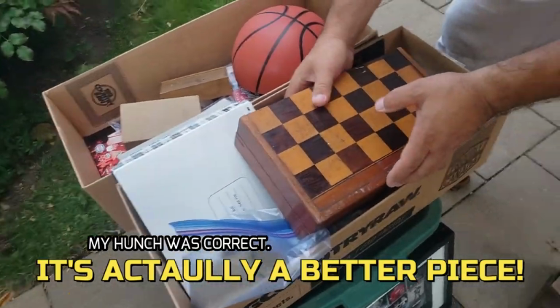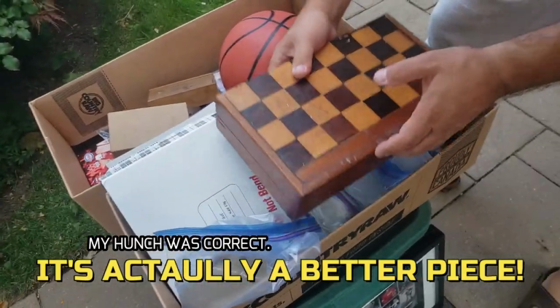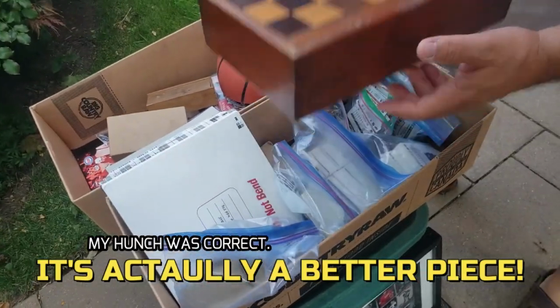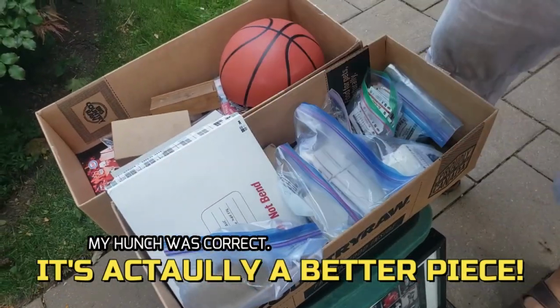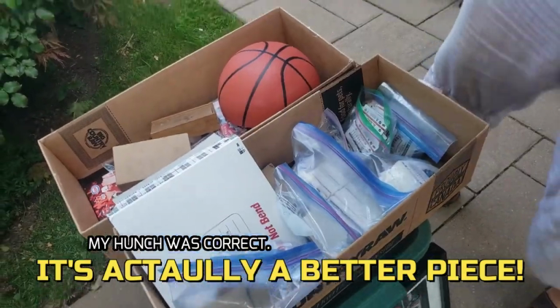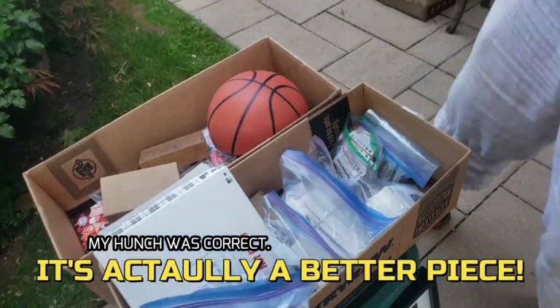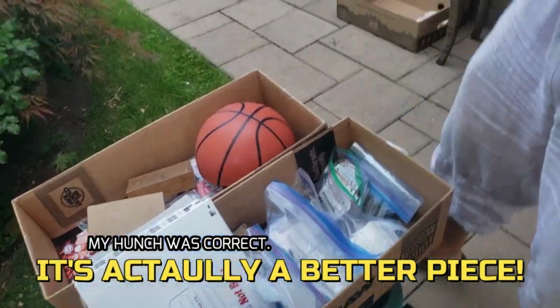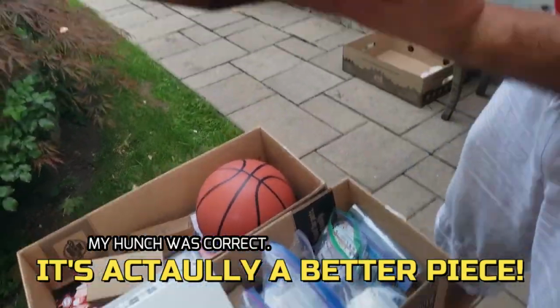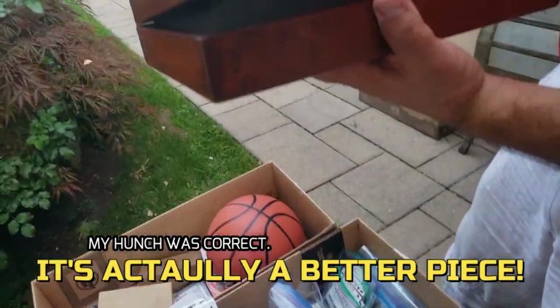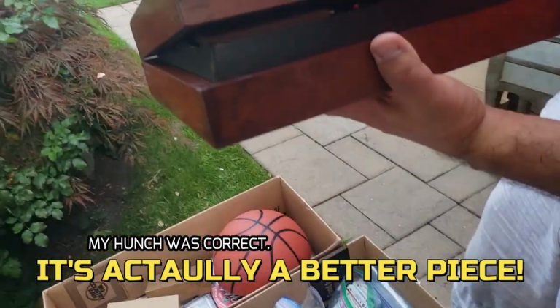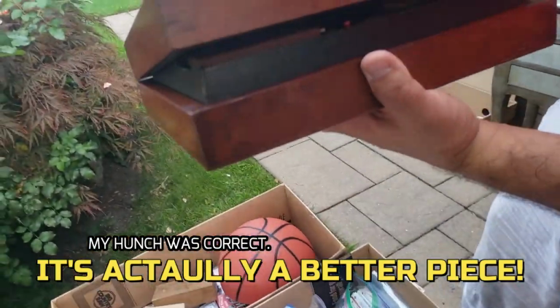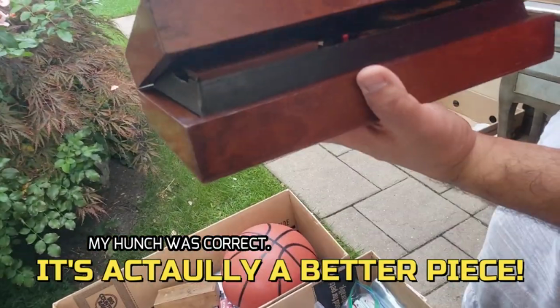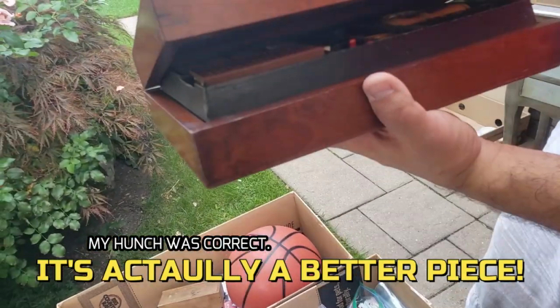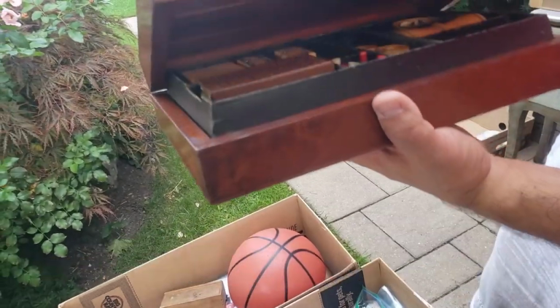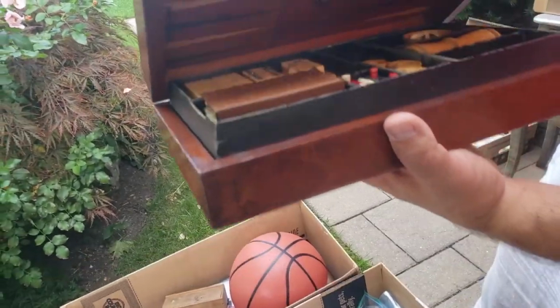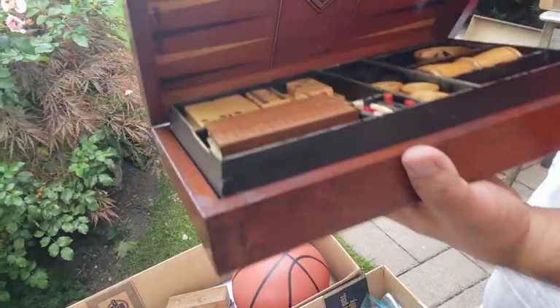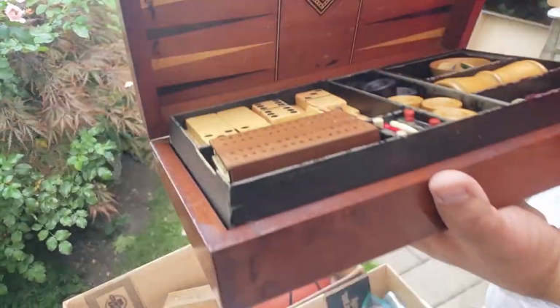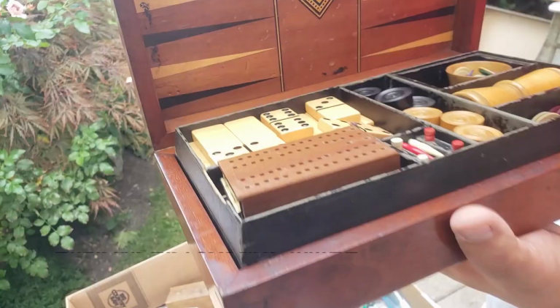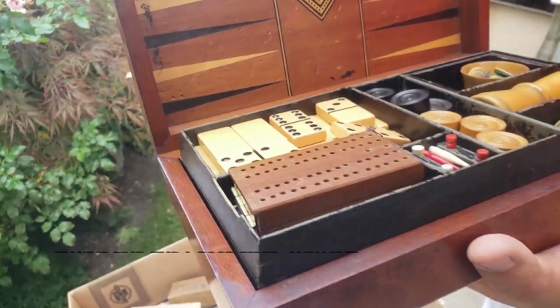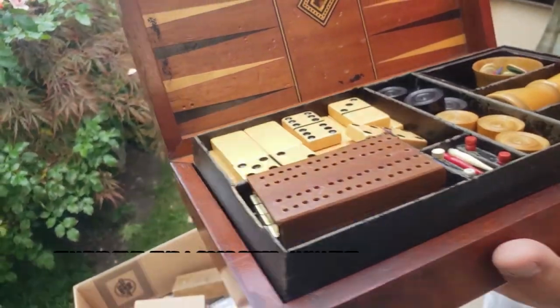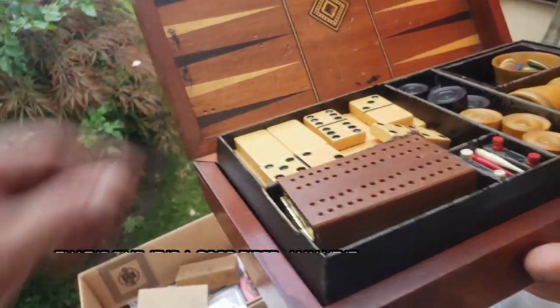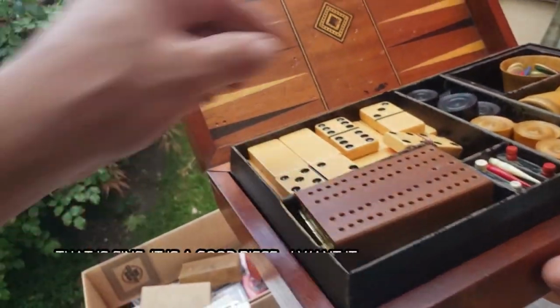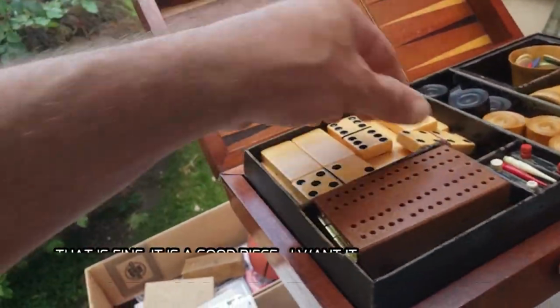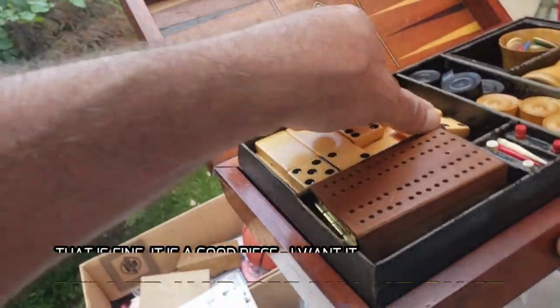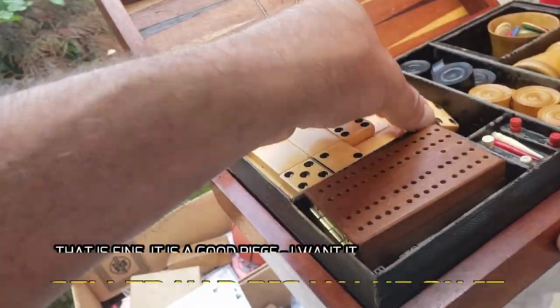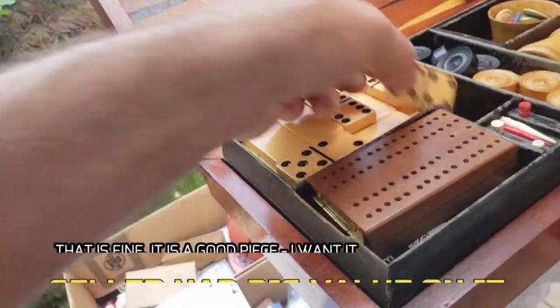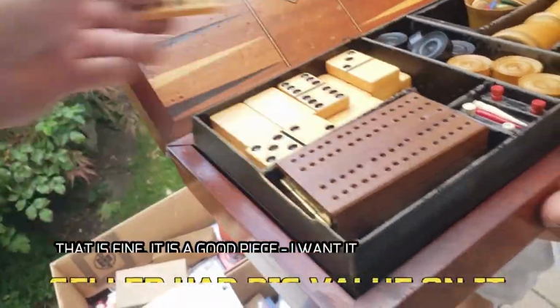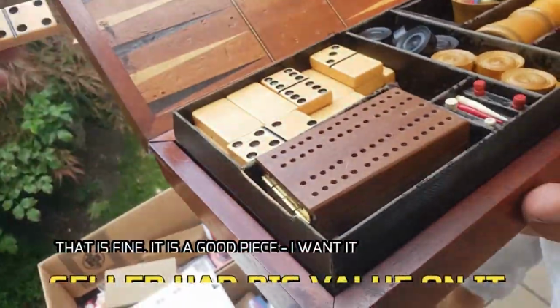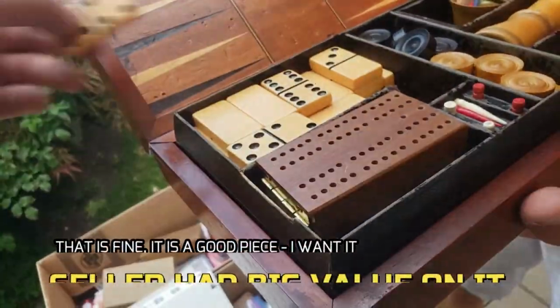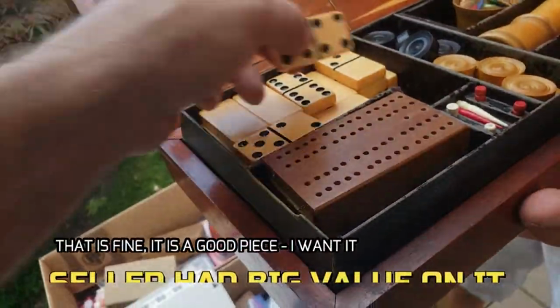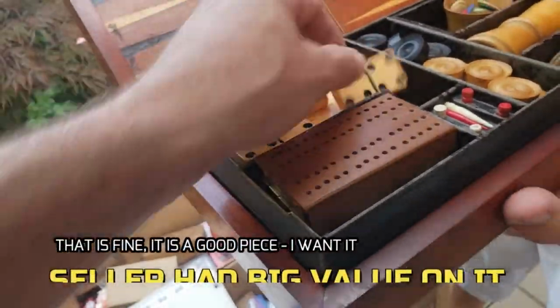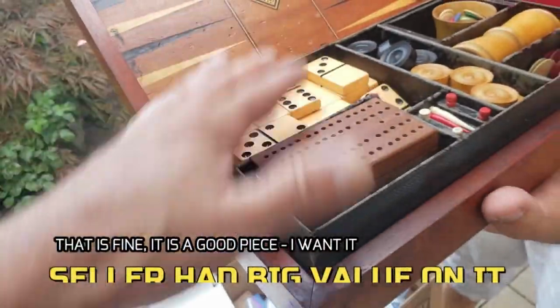This is an English traveling game. Dominos too! How much is that?